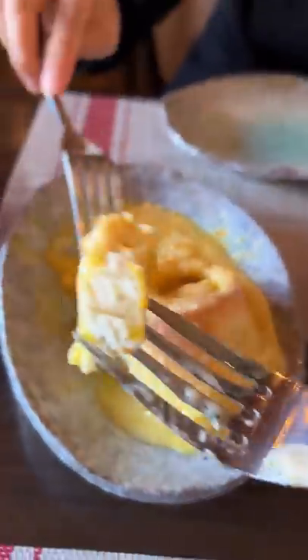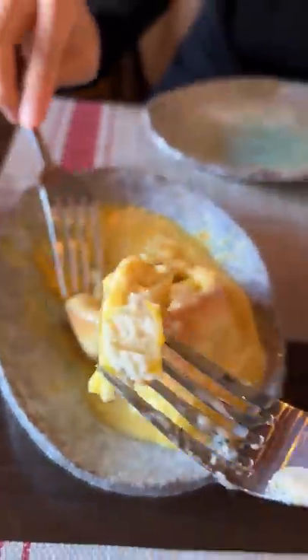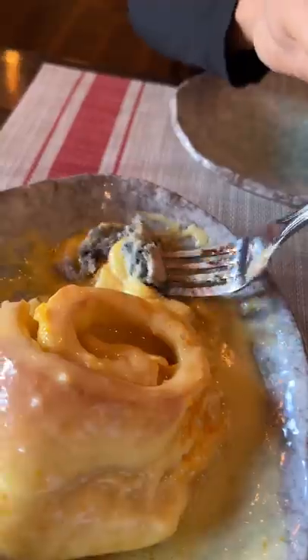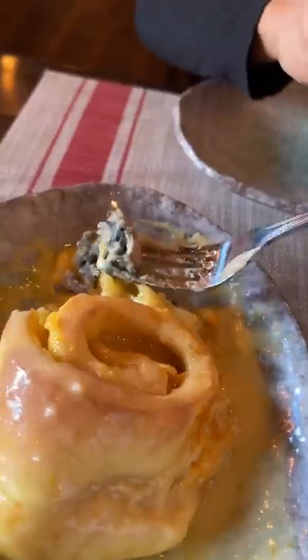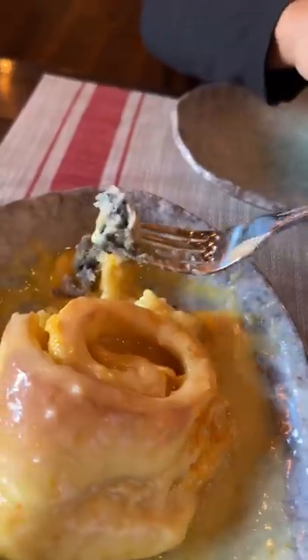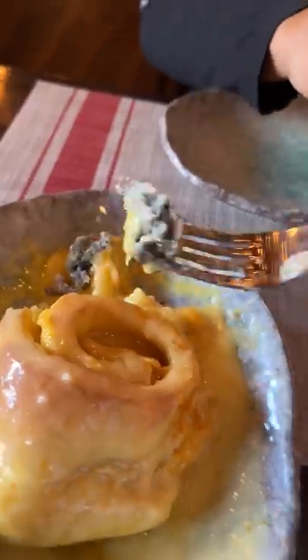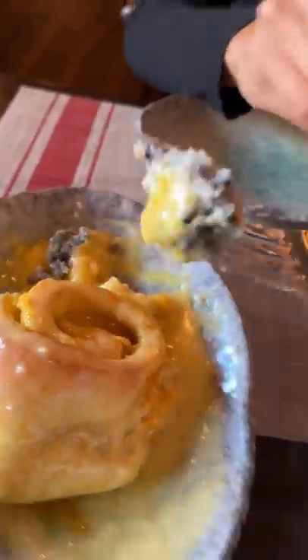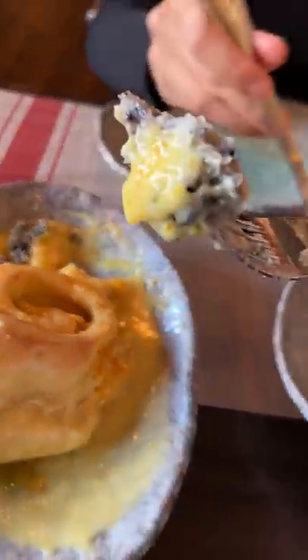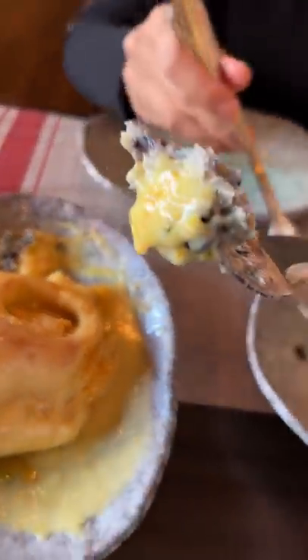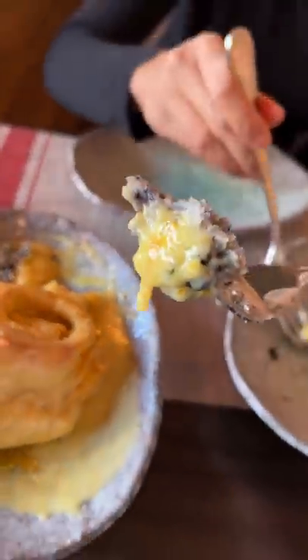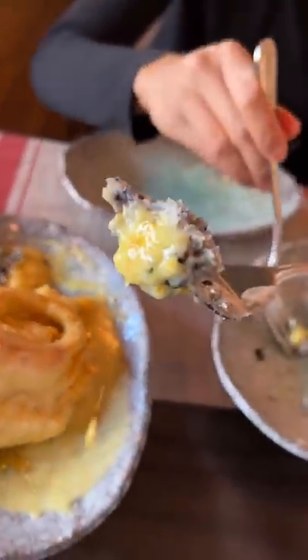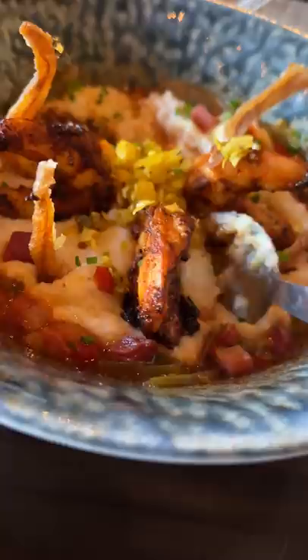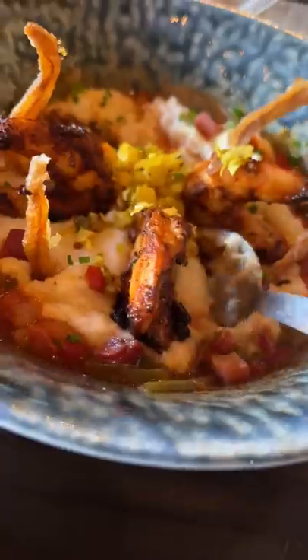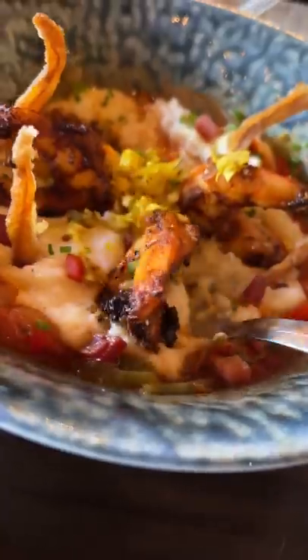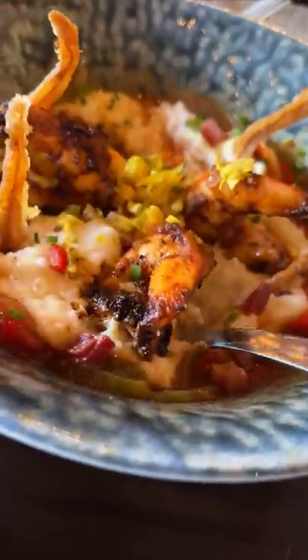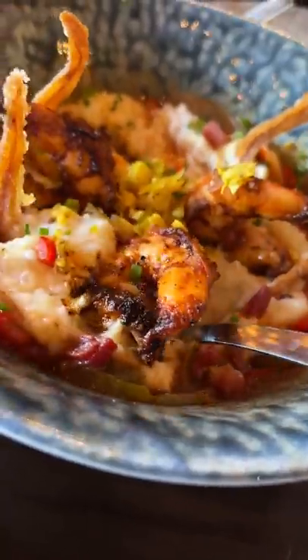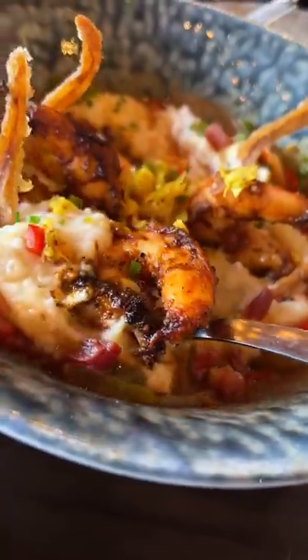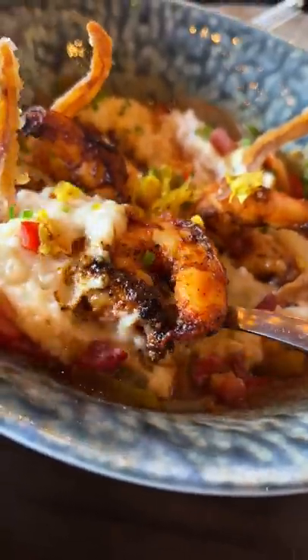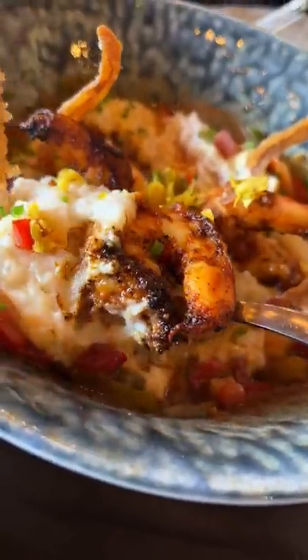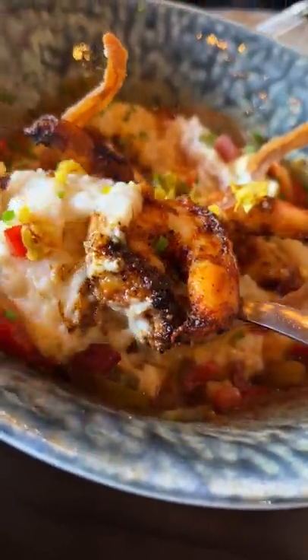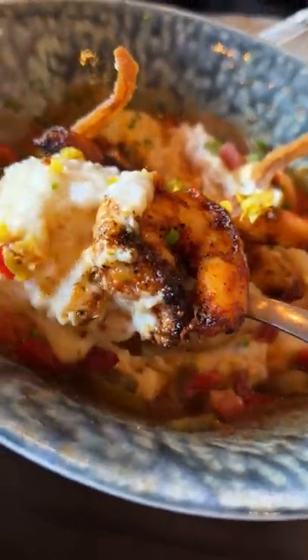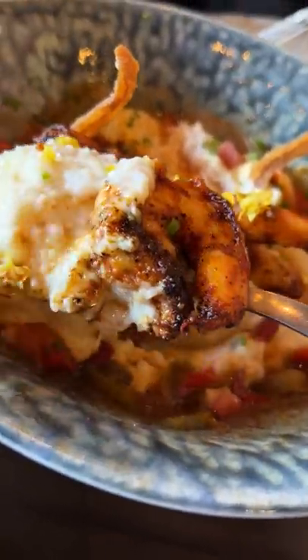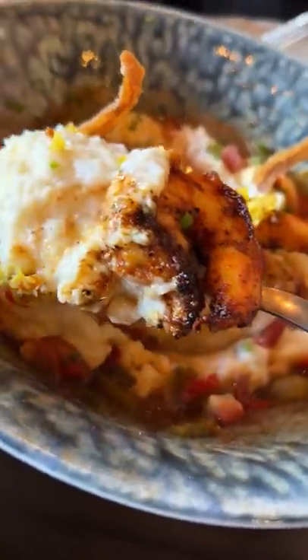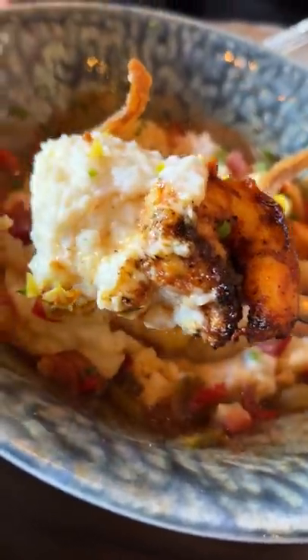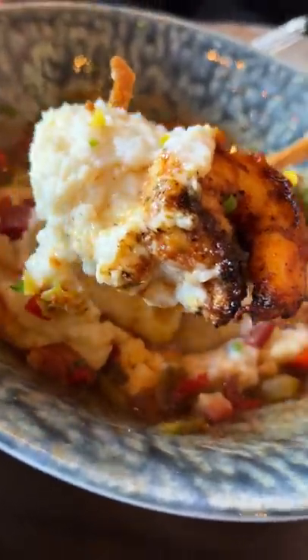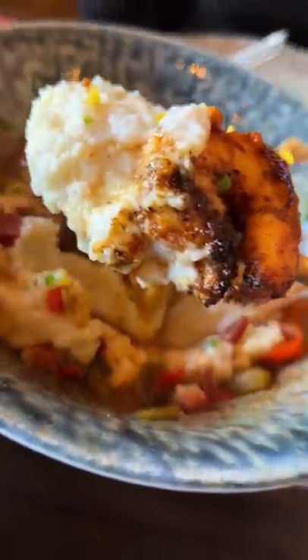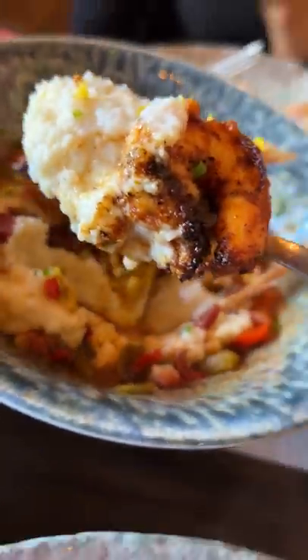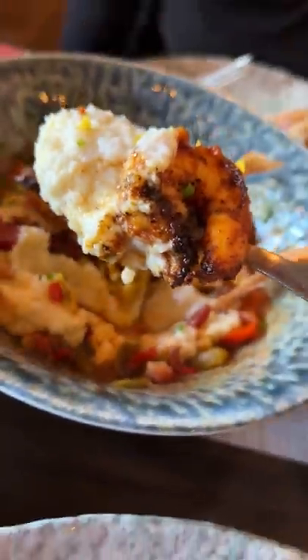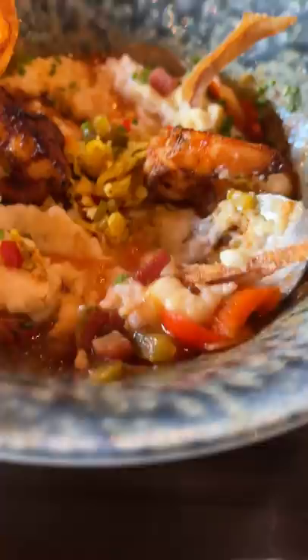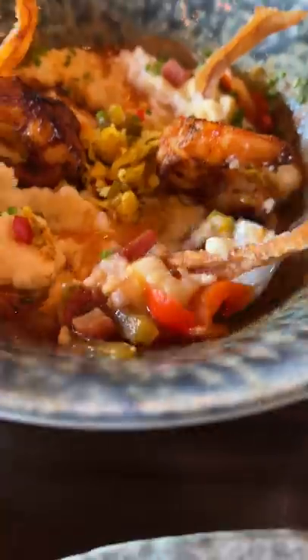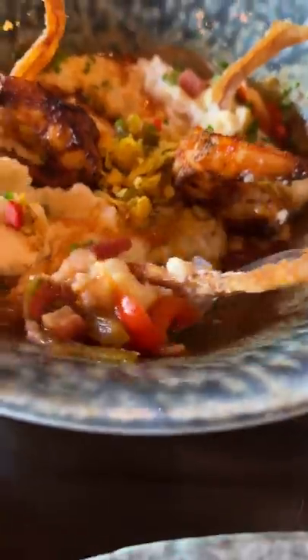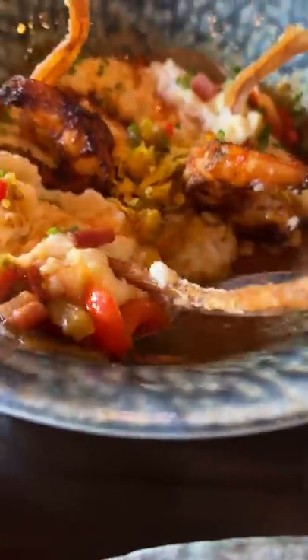Then we had our entrees, starting off with the shrimp and grits, which had ham, creole tomato sauce, and crispy pig ears.